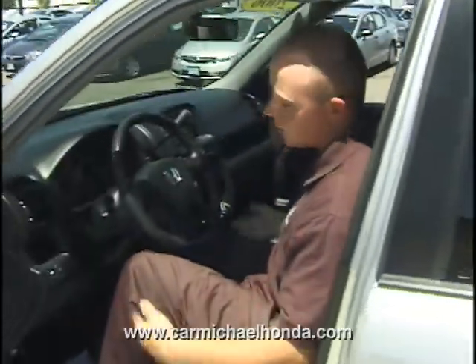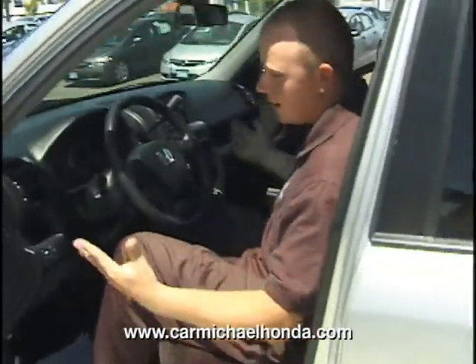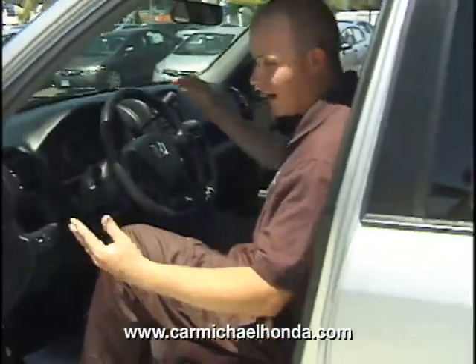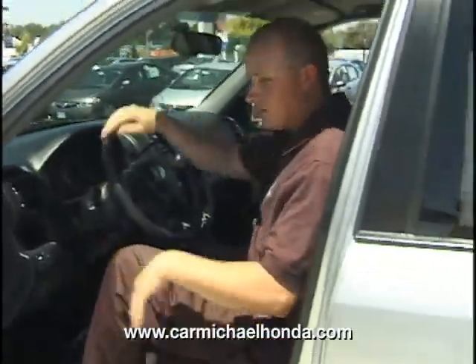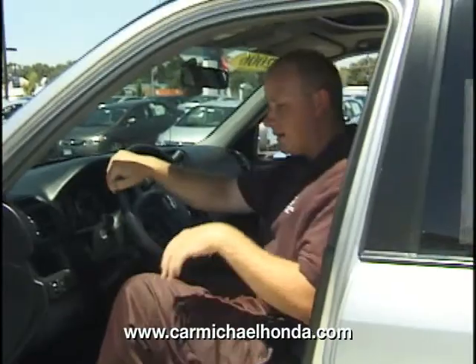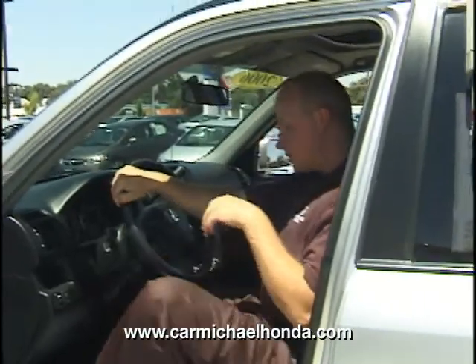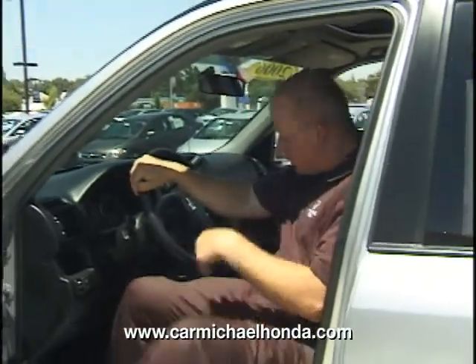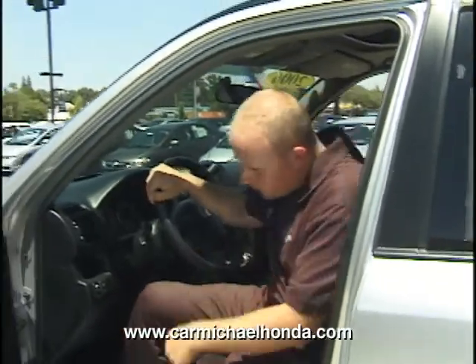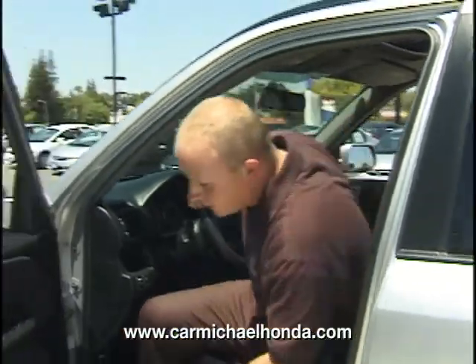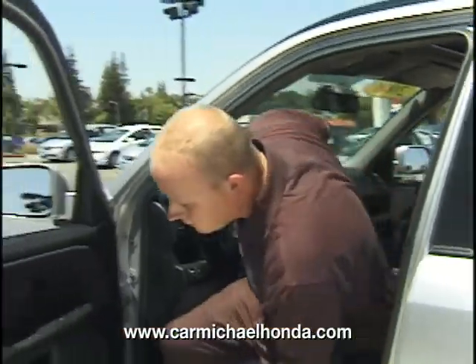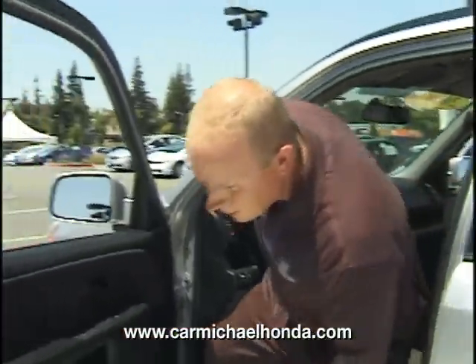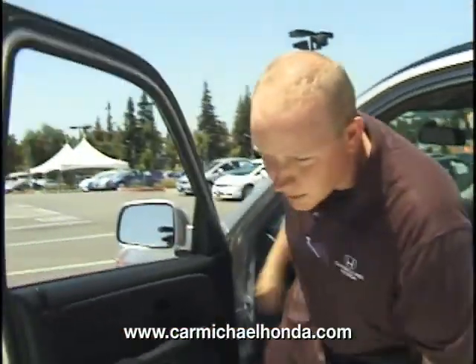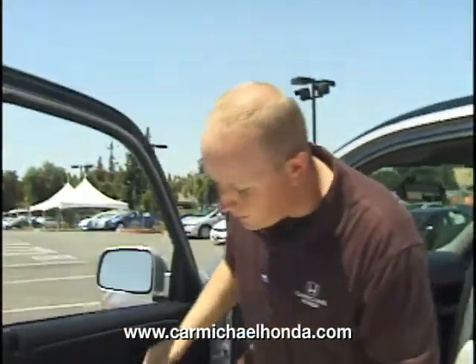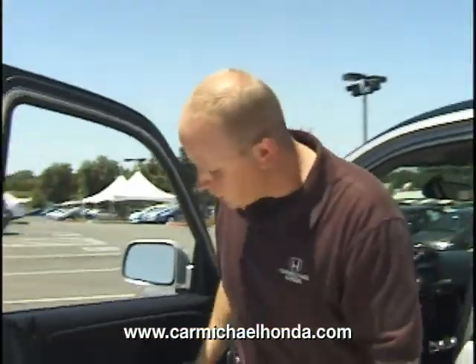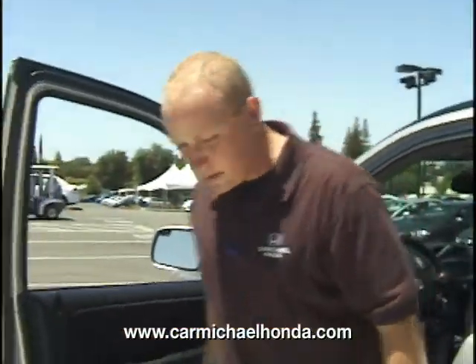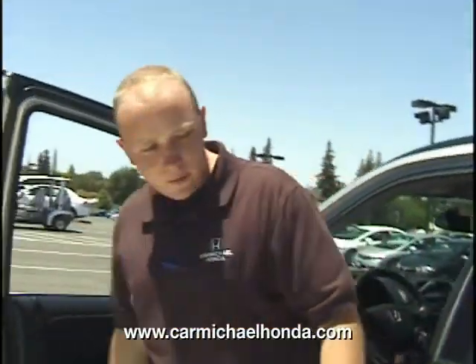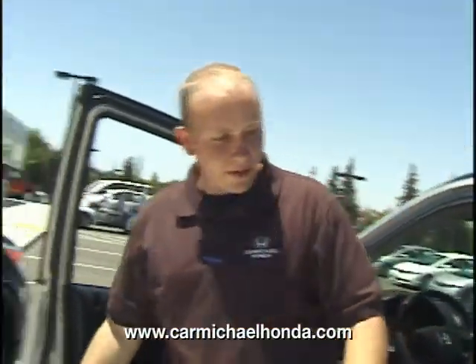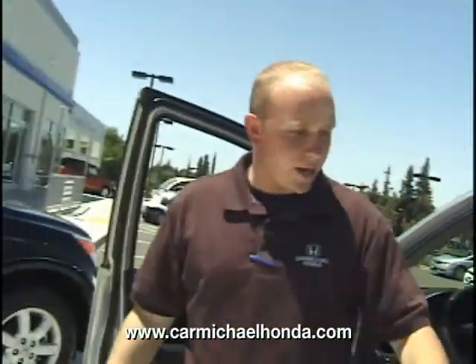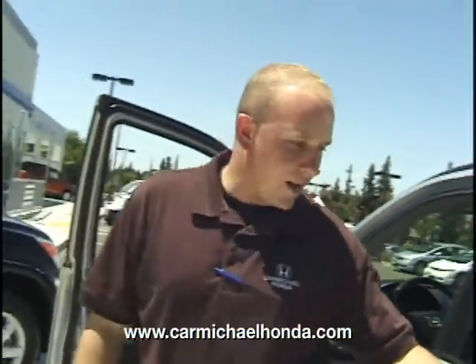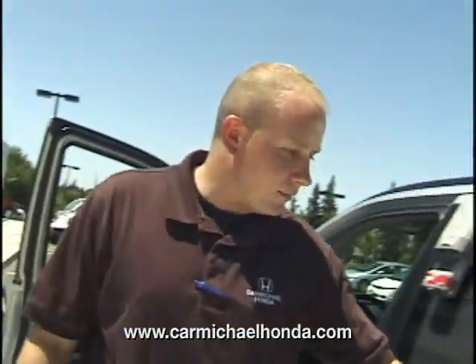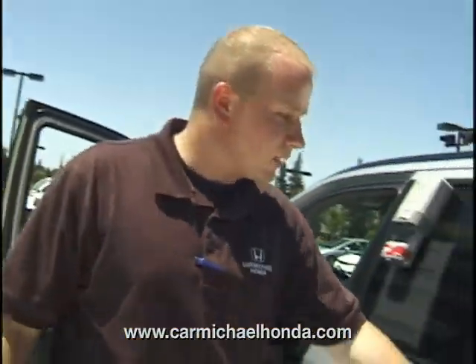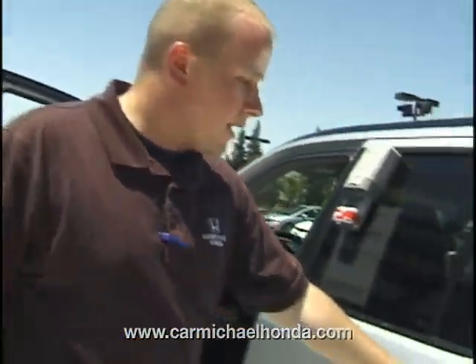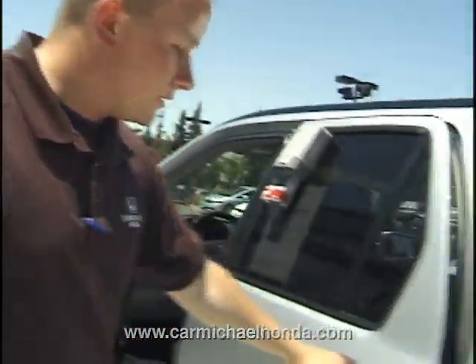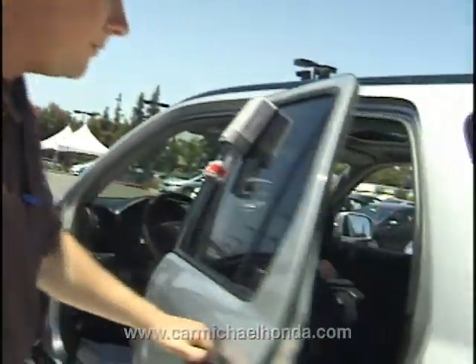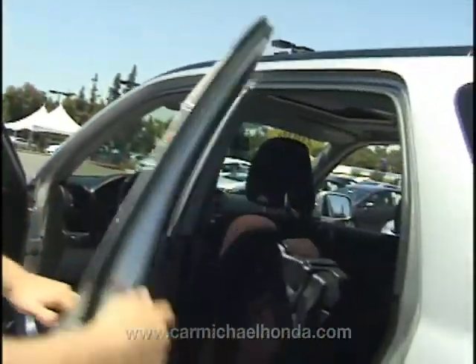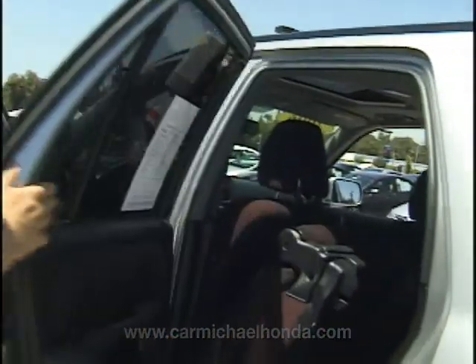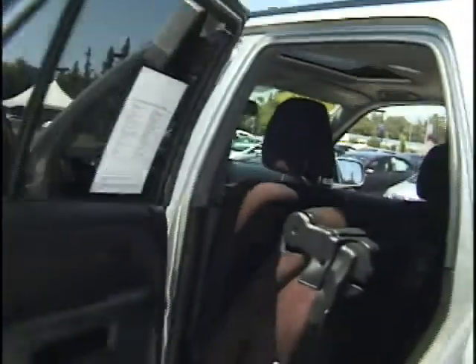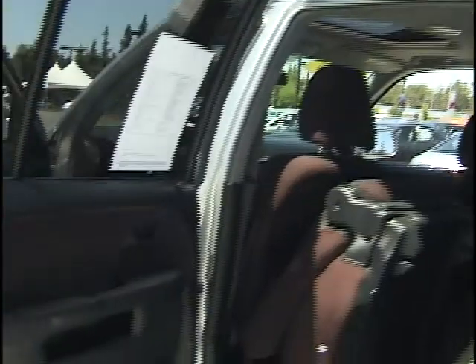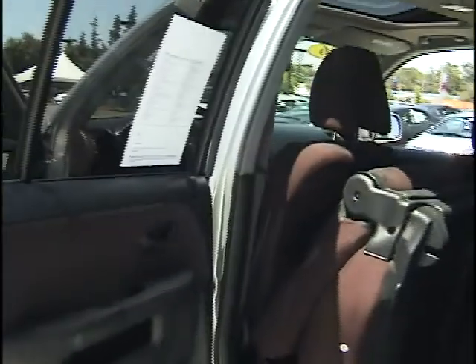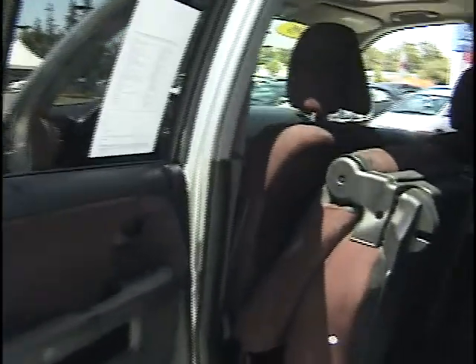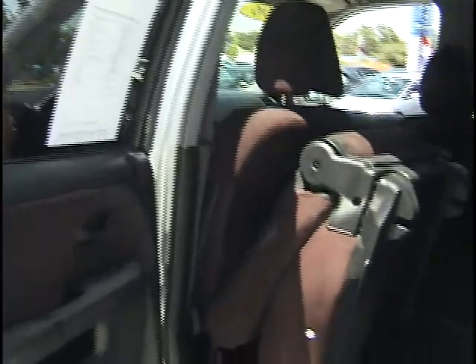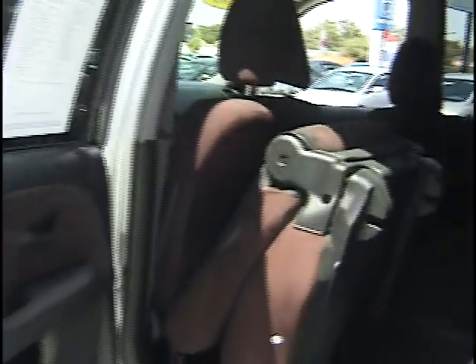It gets great gas mileage. Definitely come down and drive this one right away — it's going to be a nice vehicle for you or your family.